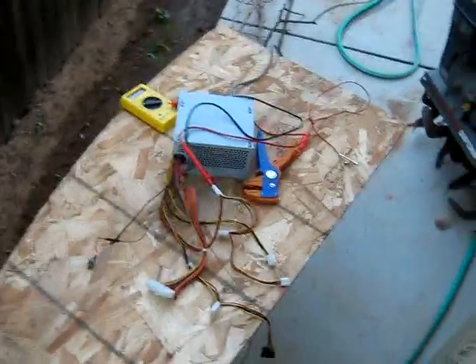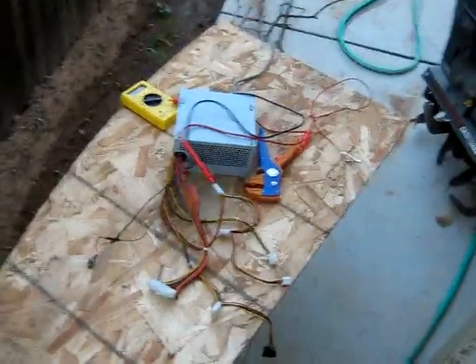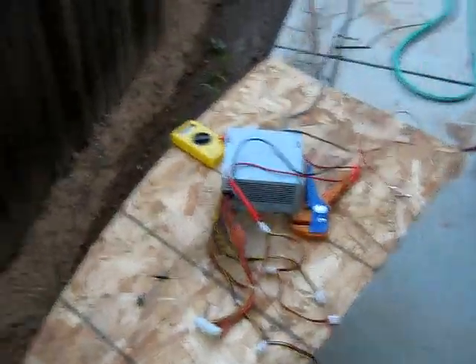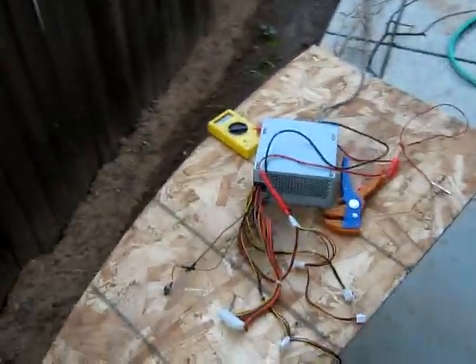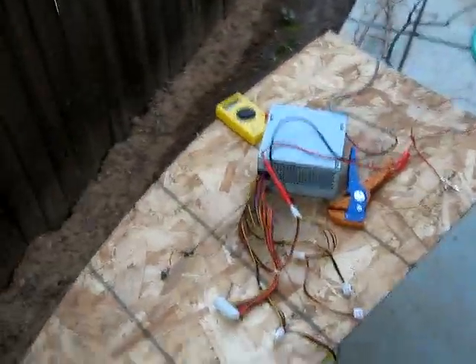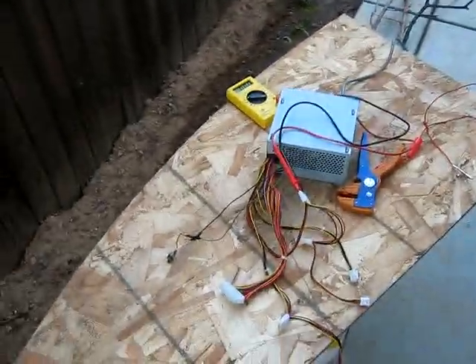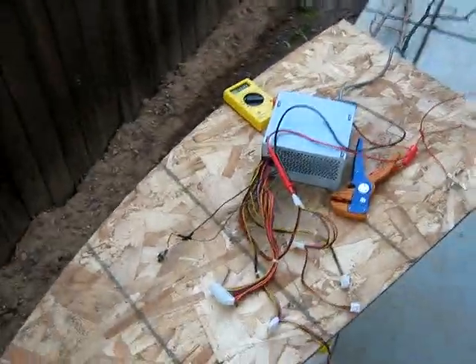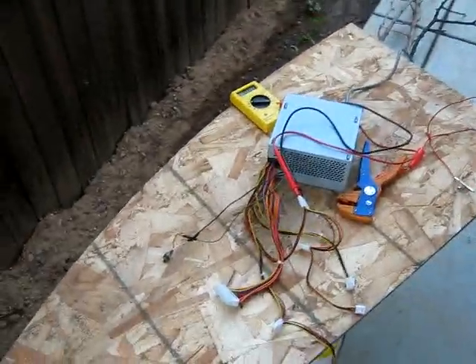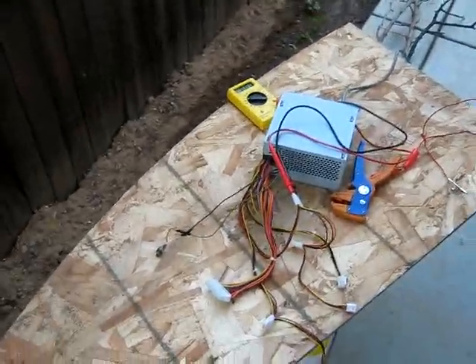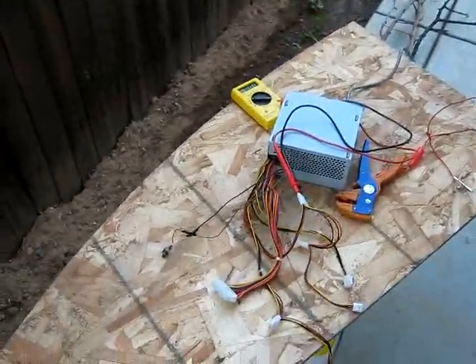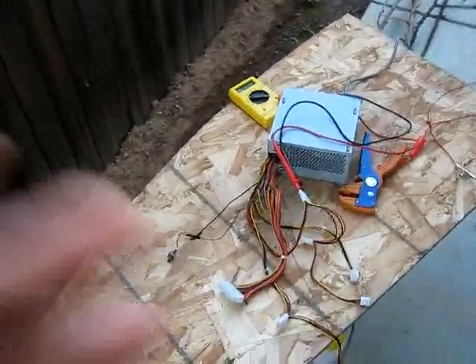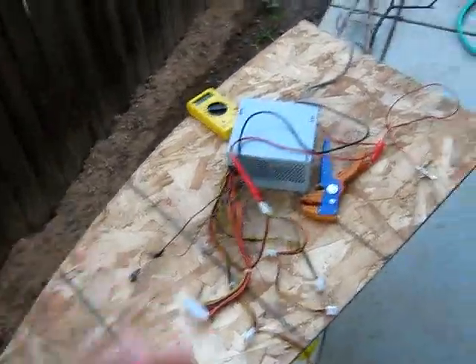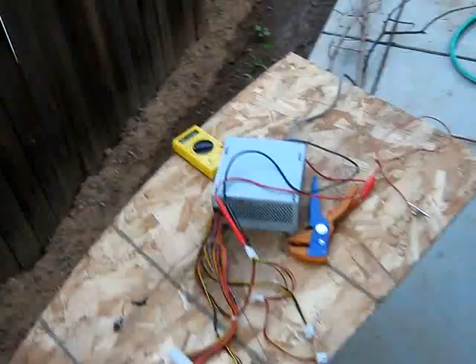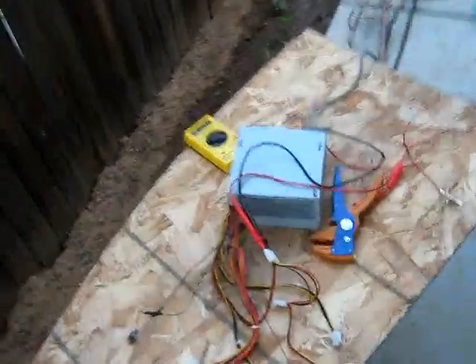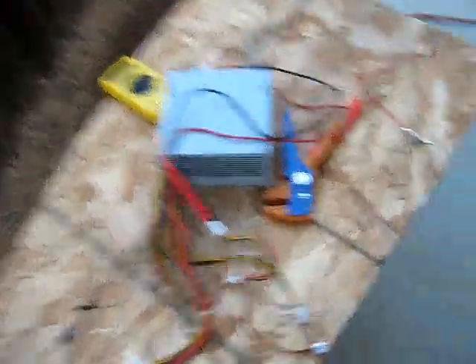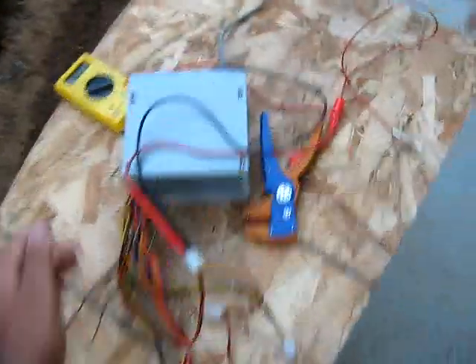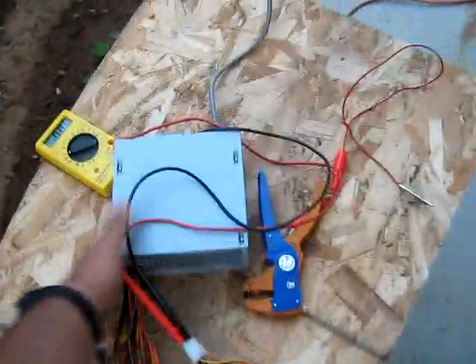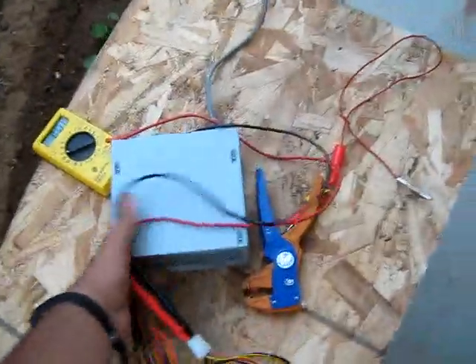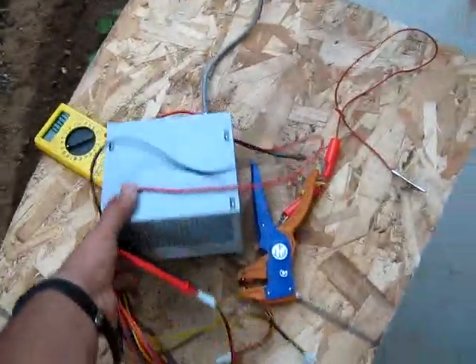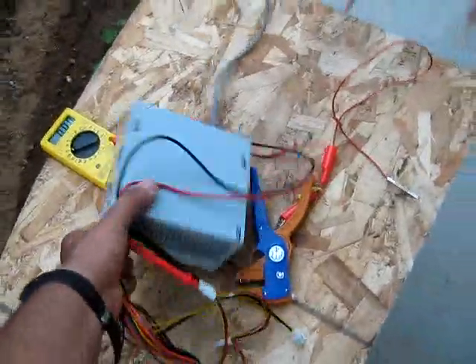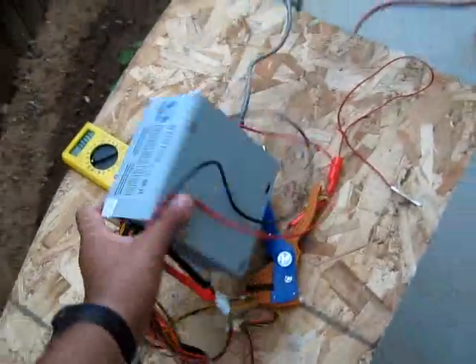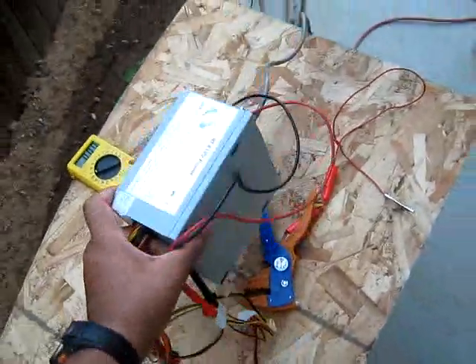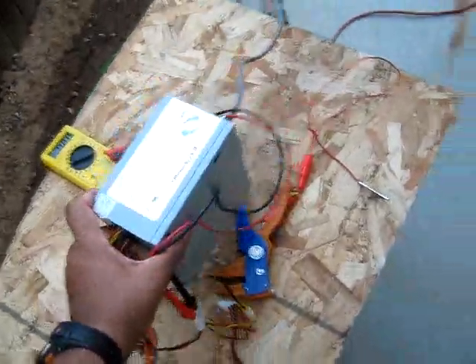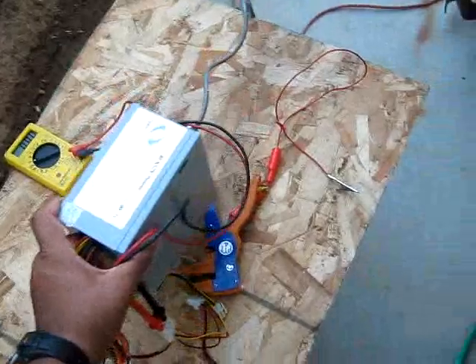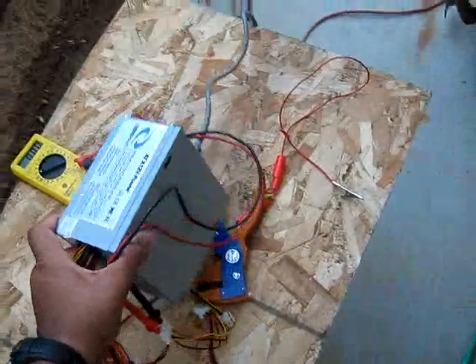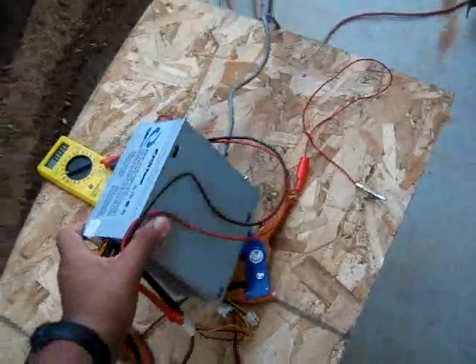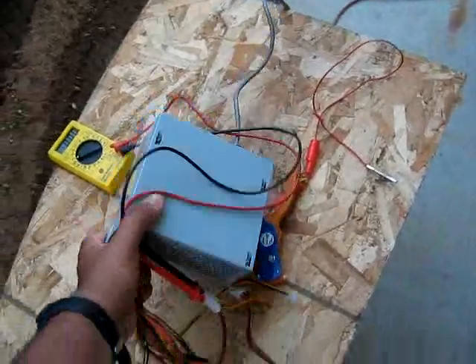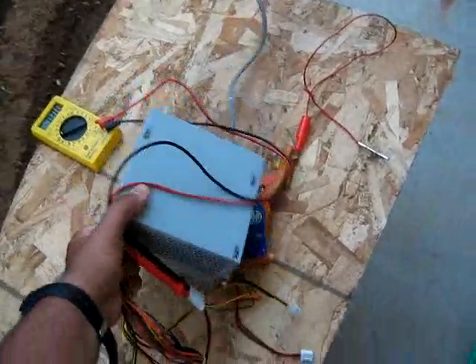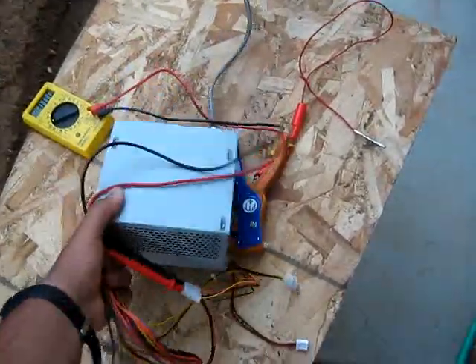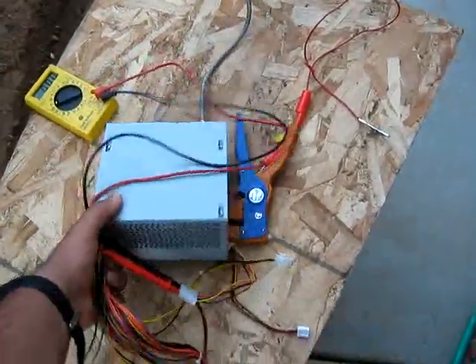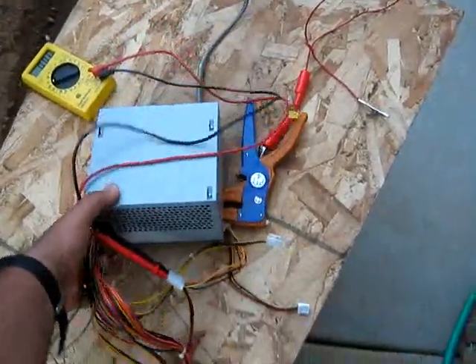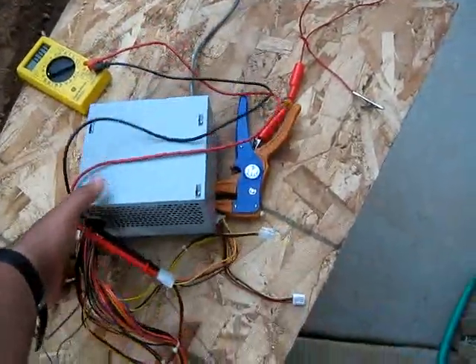Hey YouTube, today I am going to show you how to use a computer power supply outside of the computer.